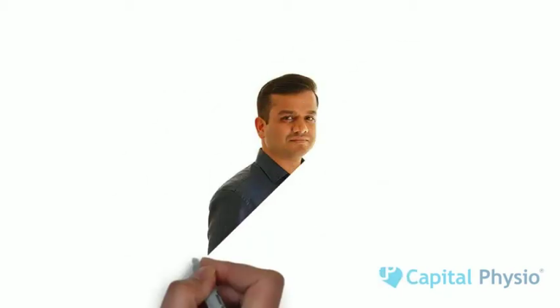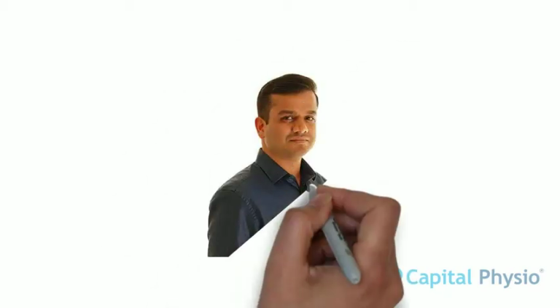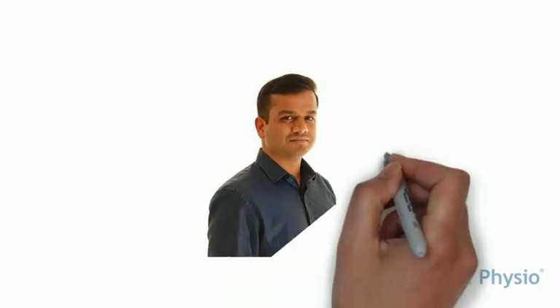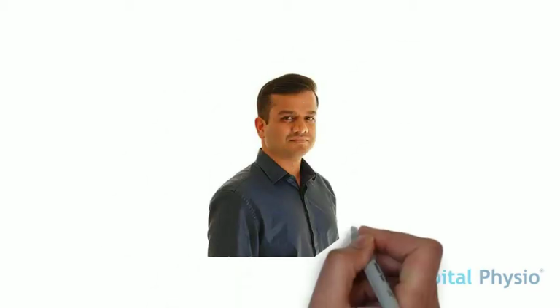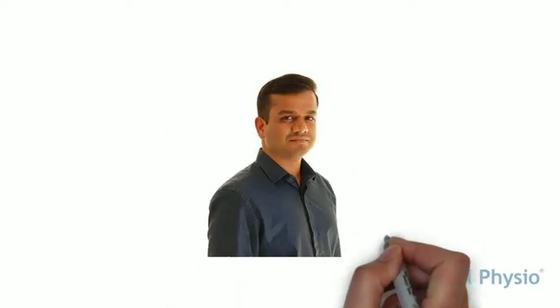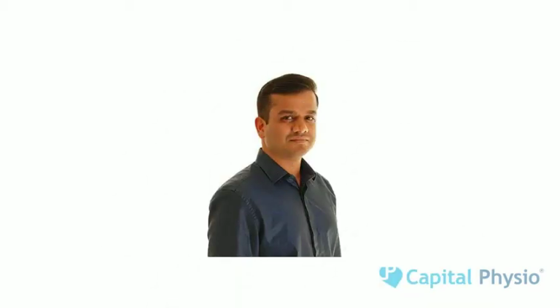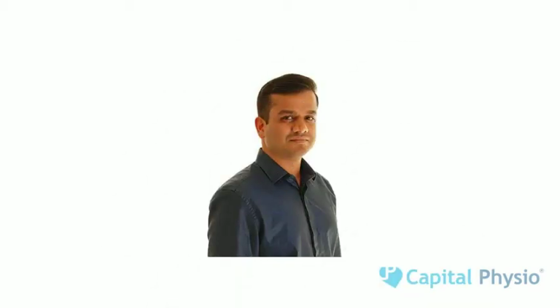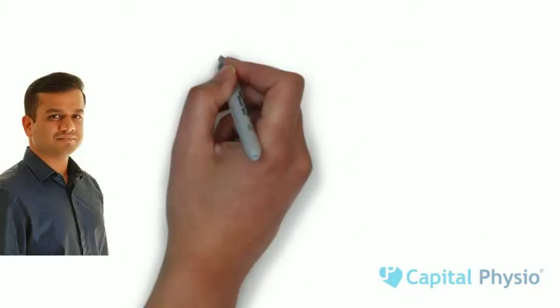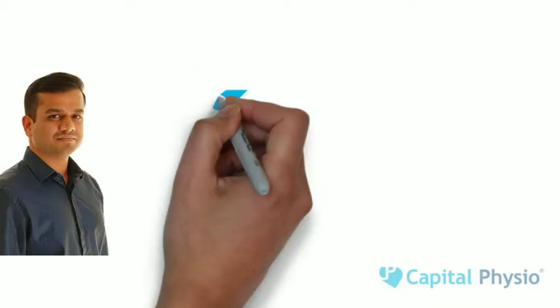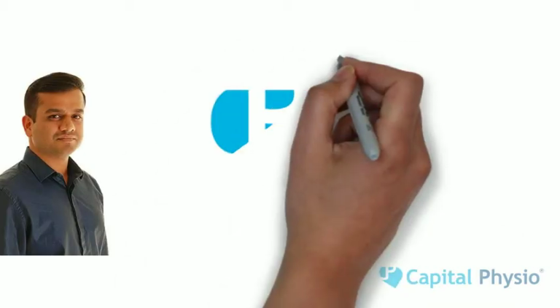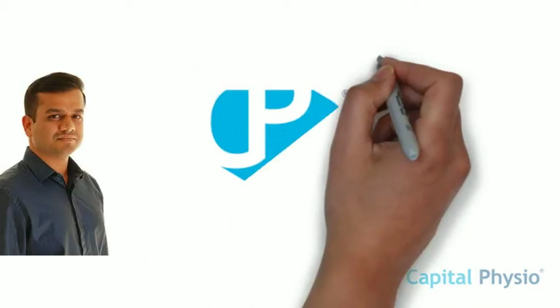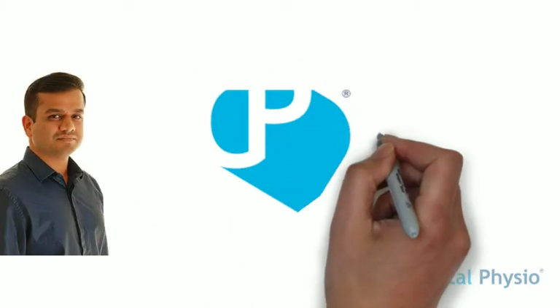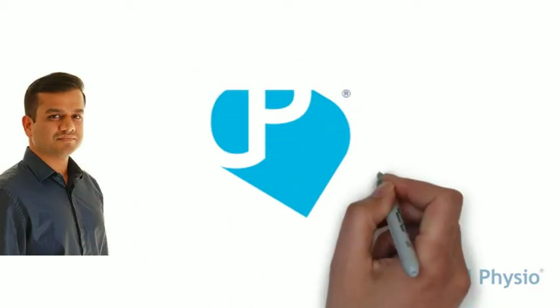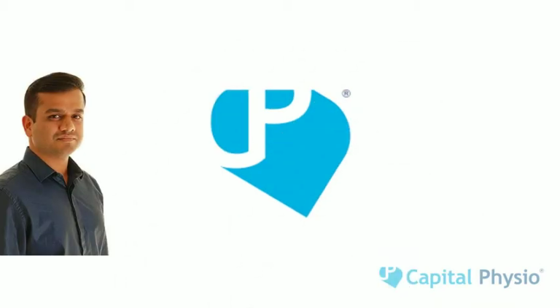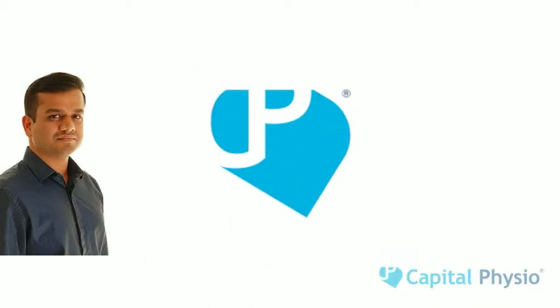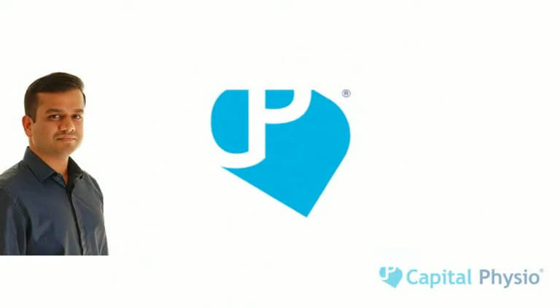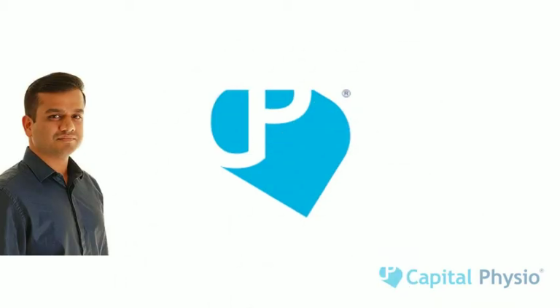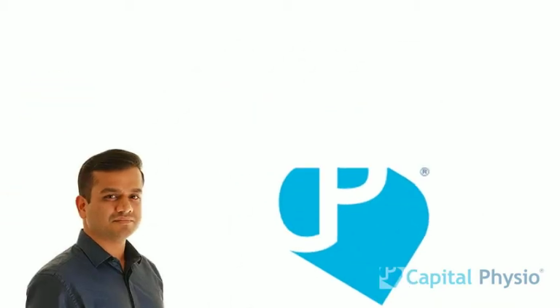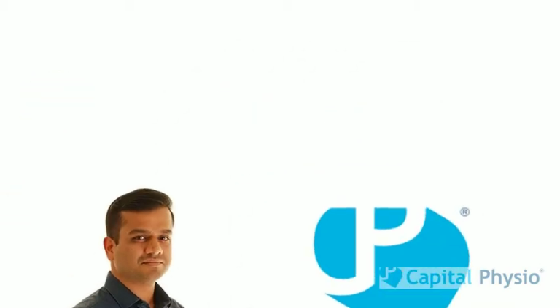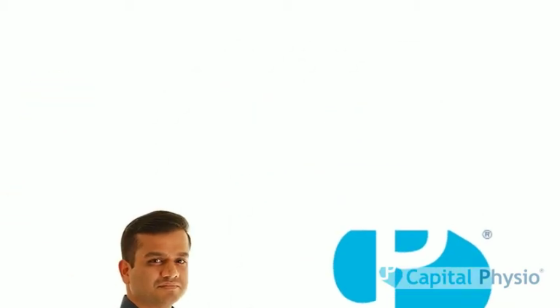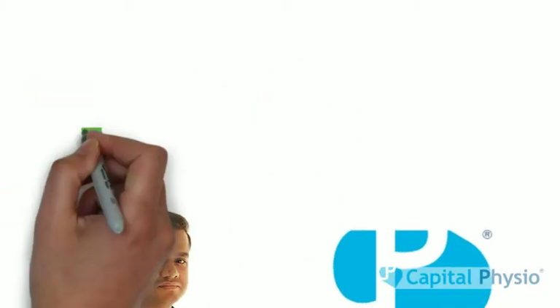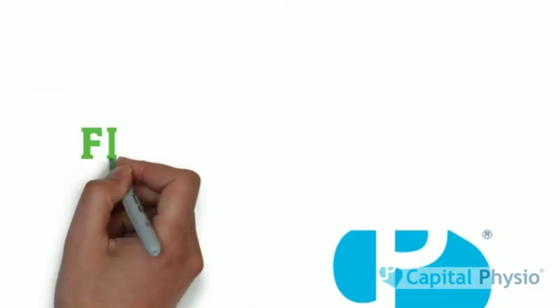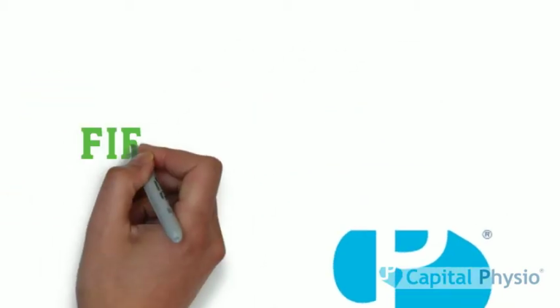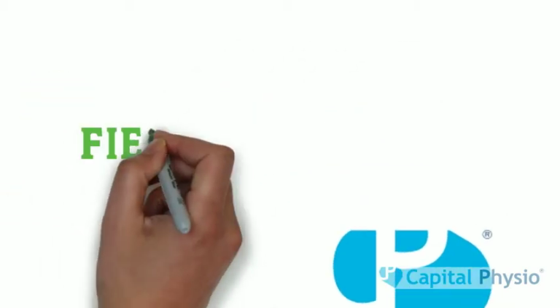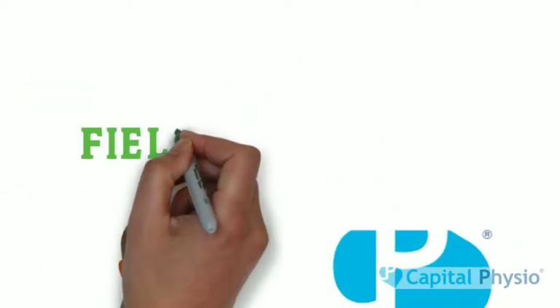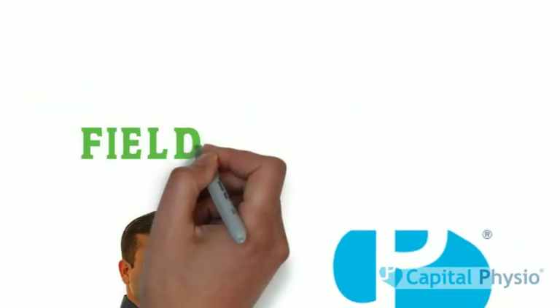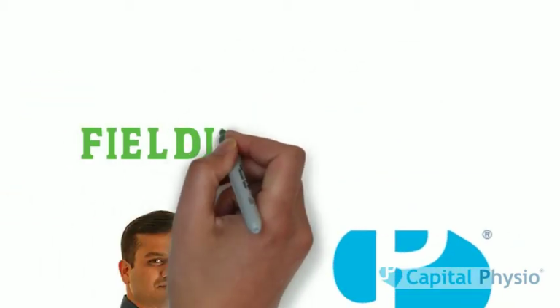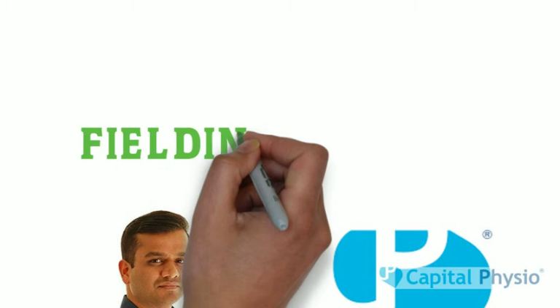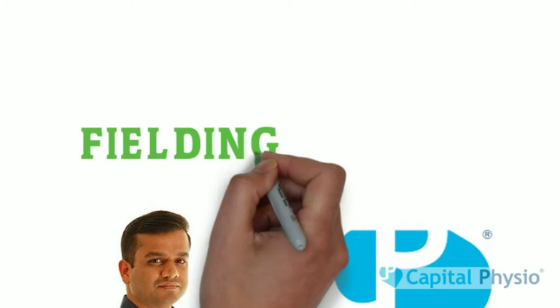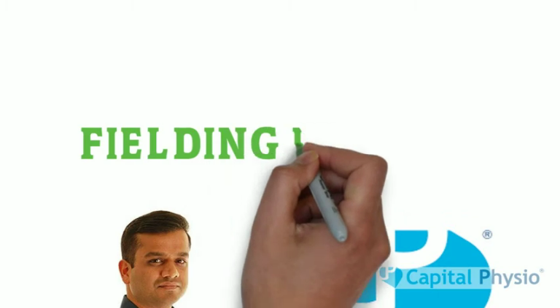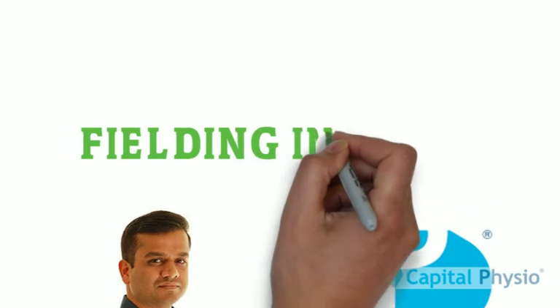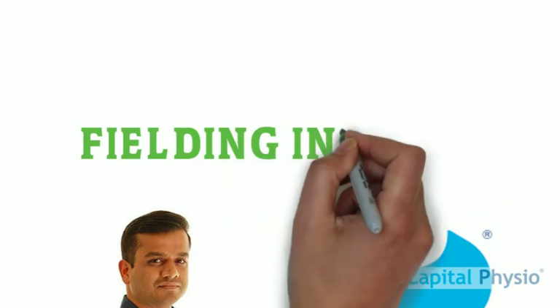Hello, Om Kaya here from Capital Physio, this time discussing fielding injuries.